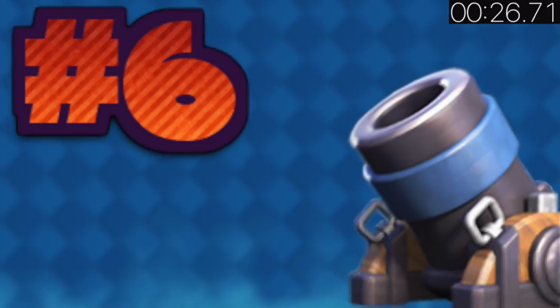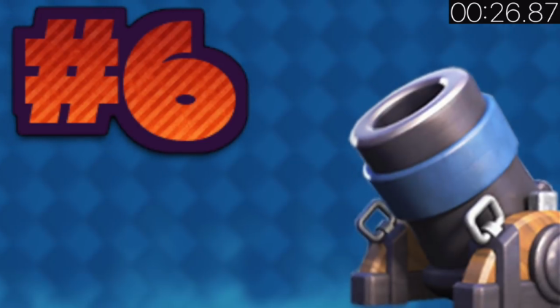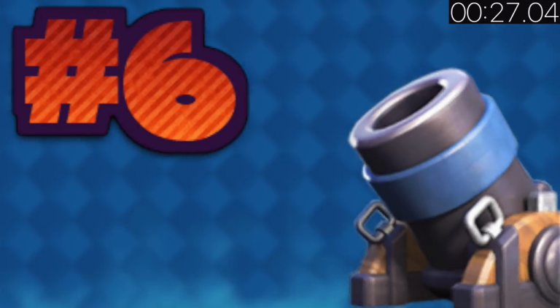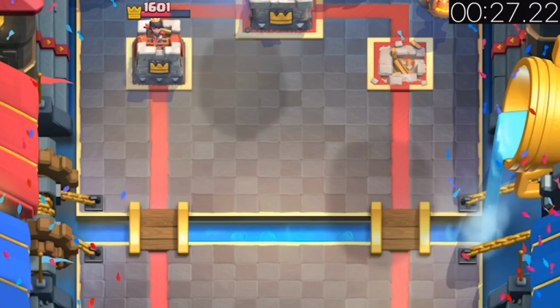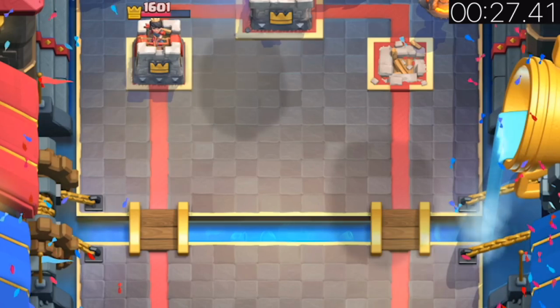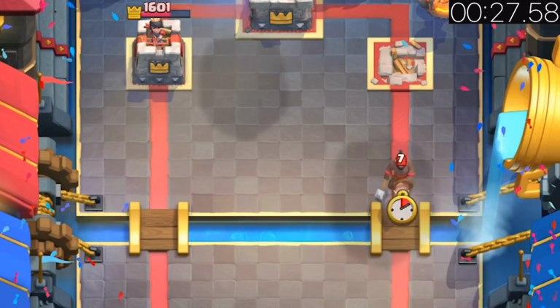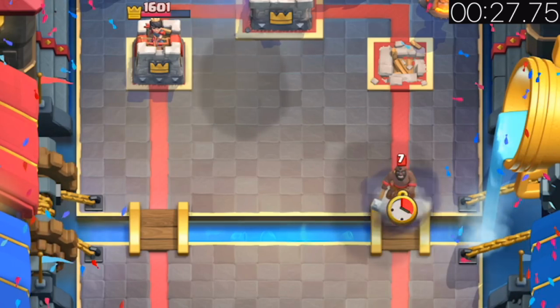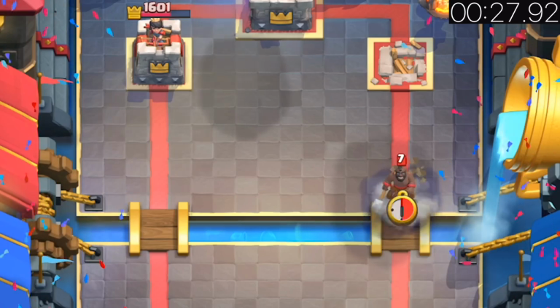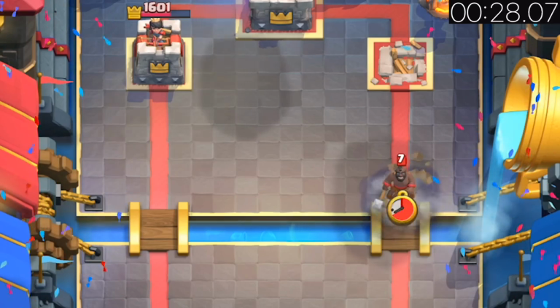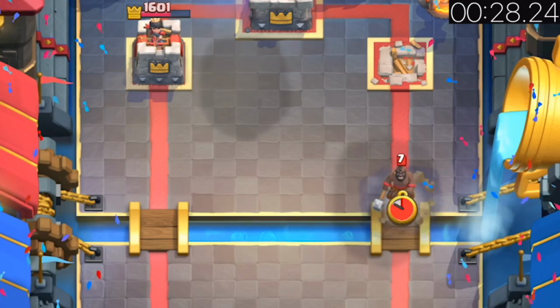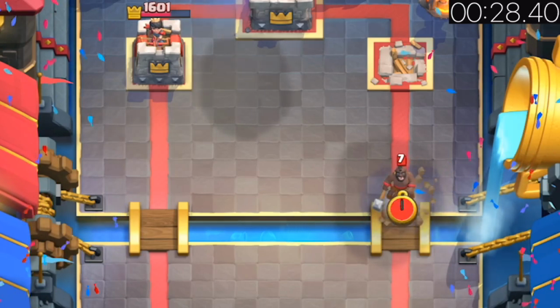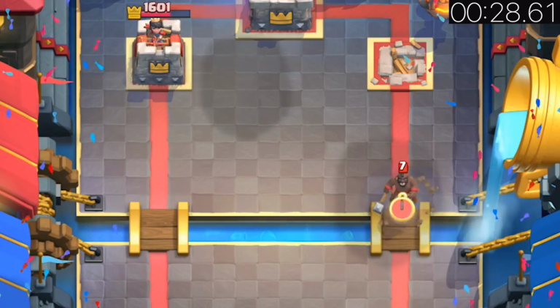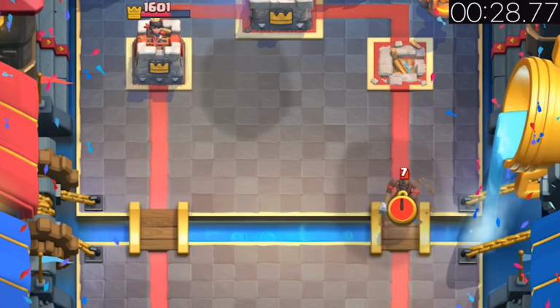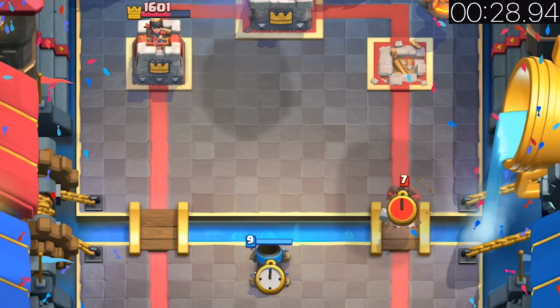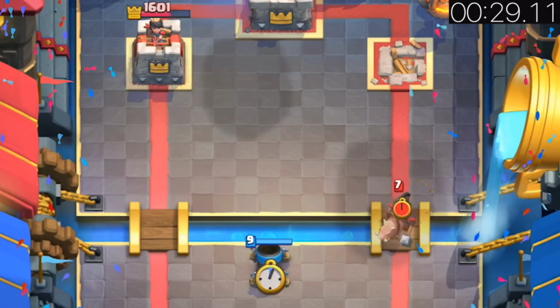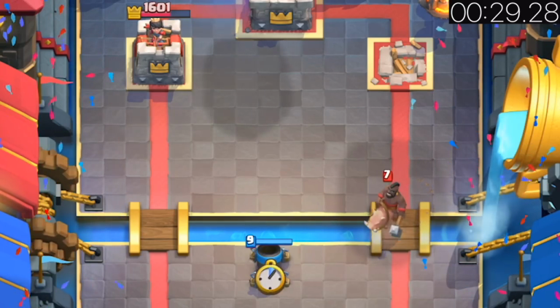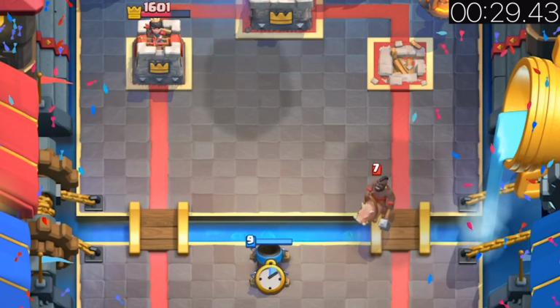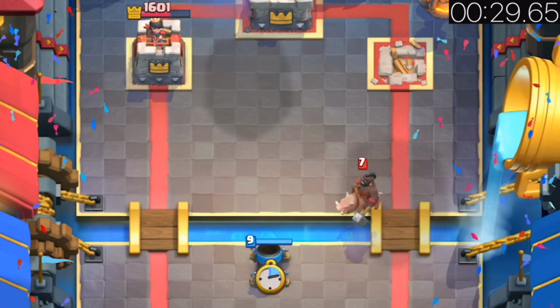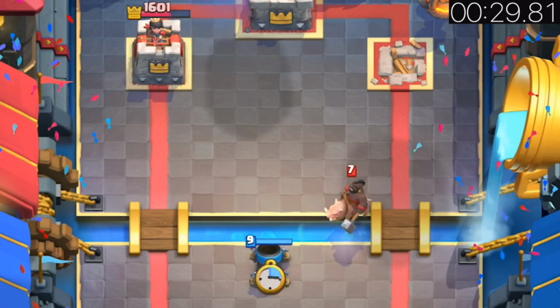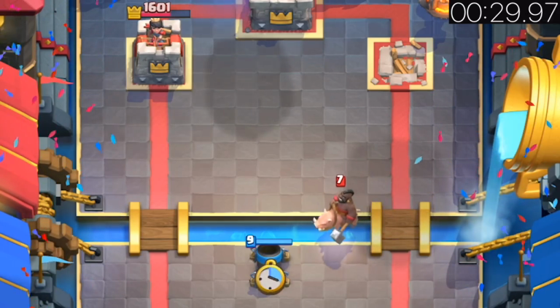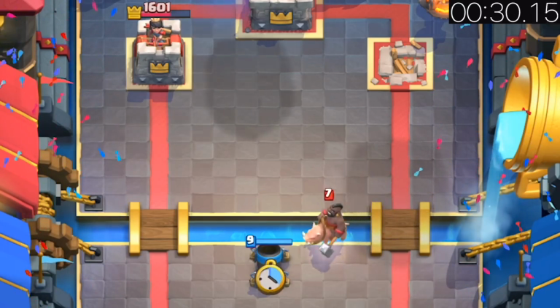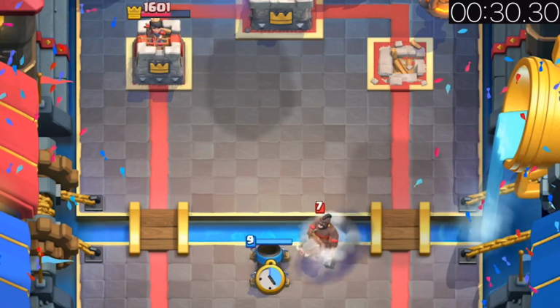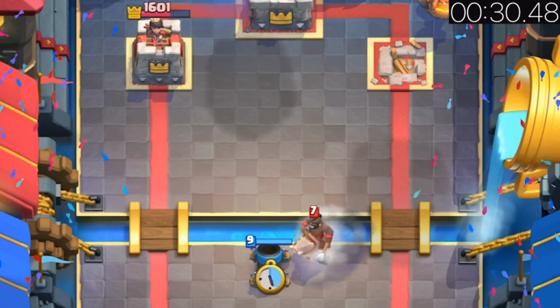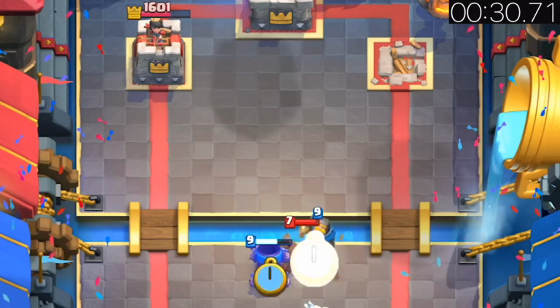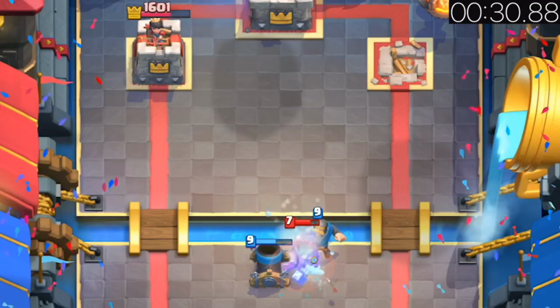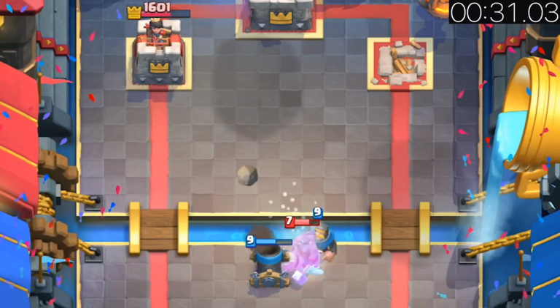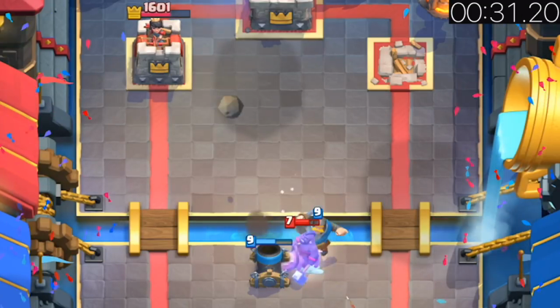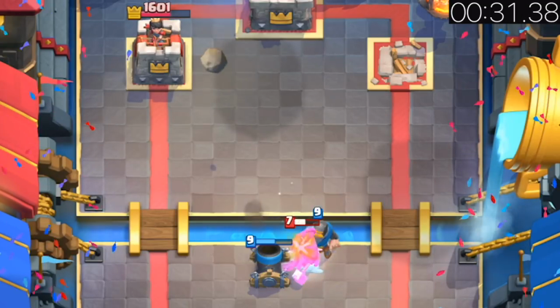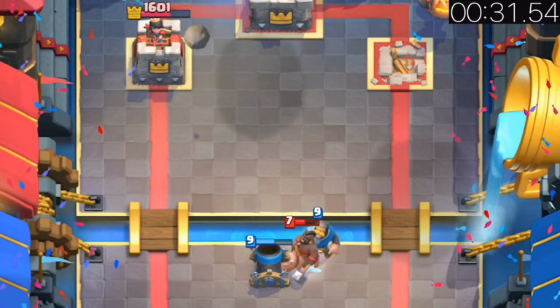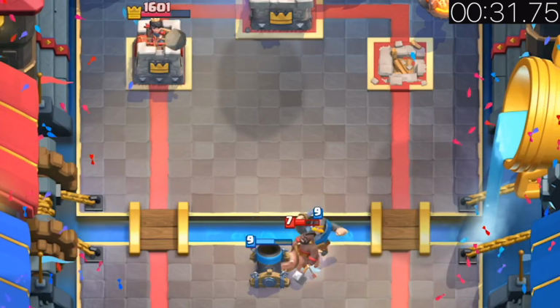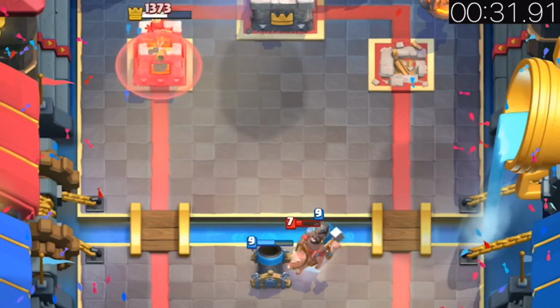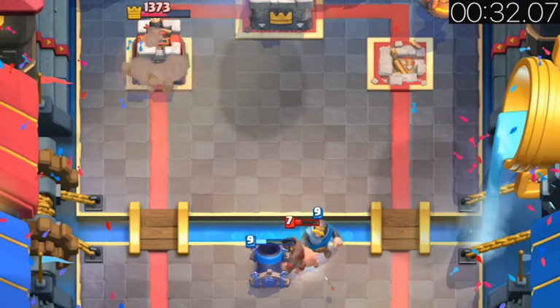Got no other buildings for the hog? Place the mortar at the river to tank the hog's hits and get a free tower shot.